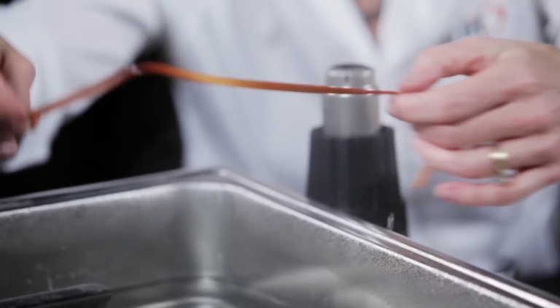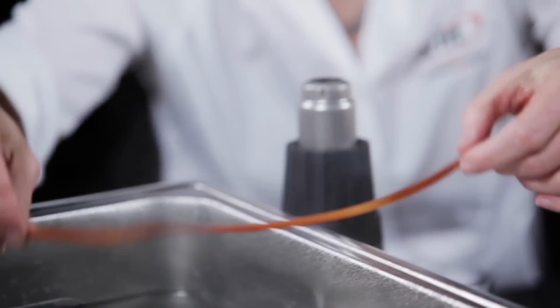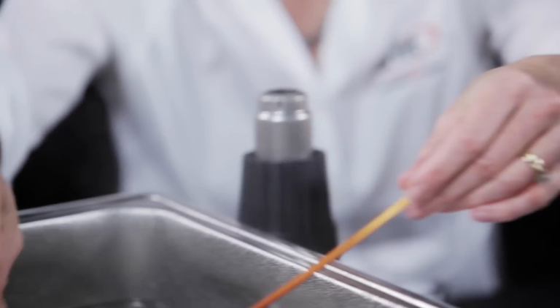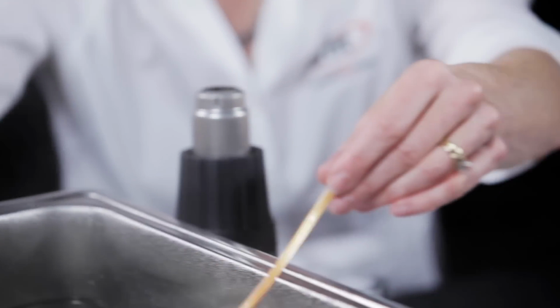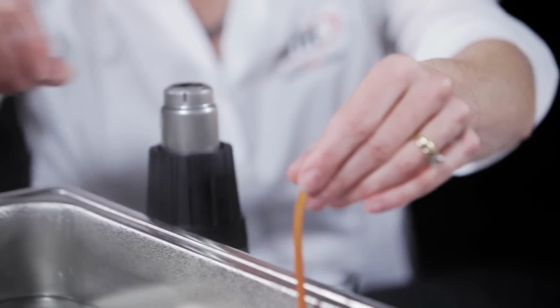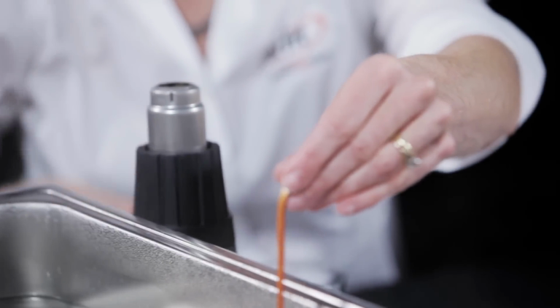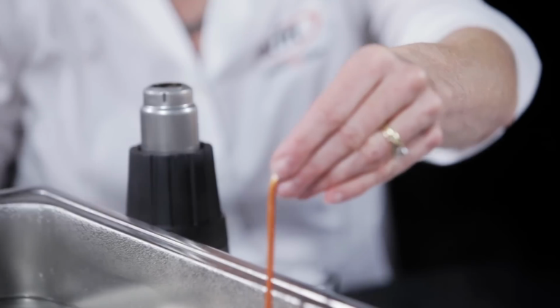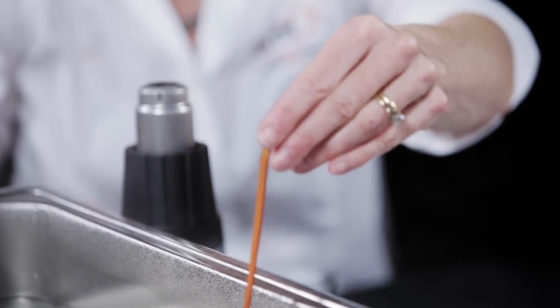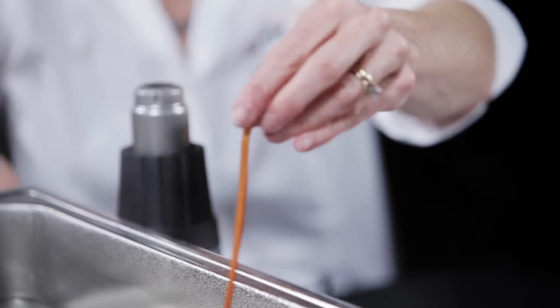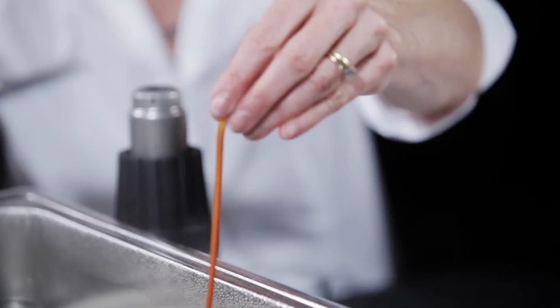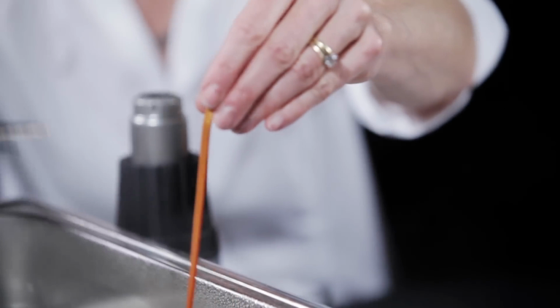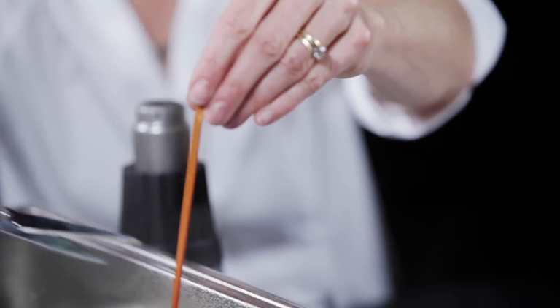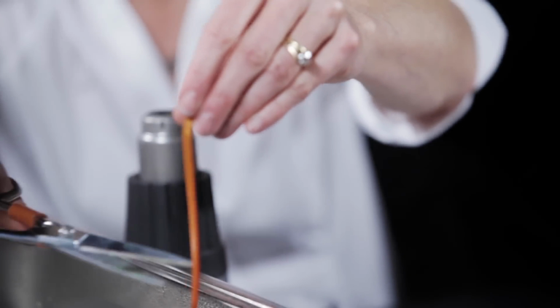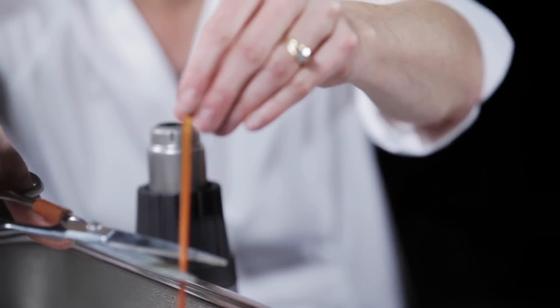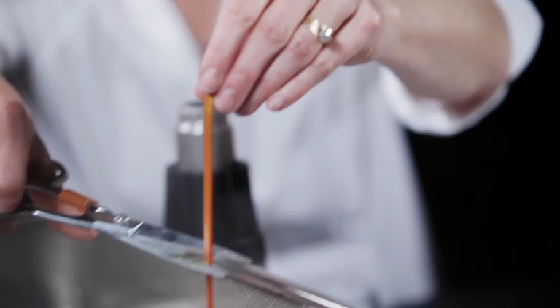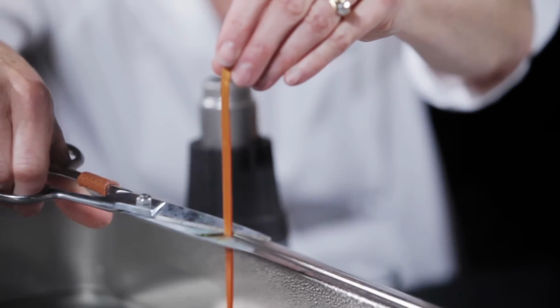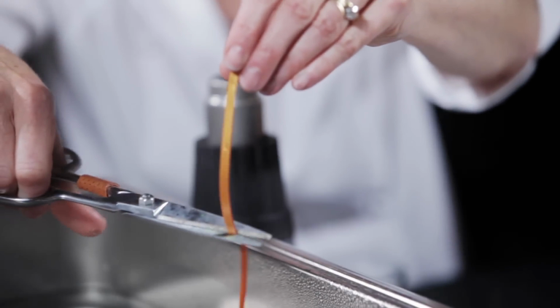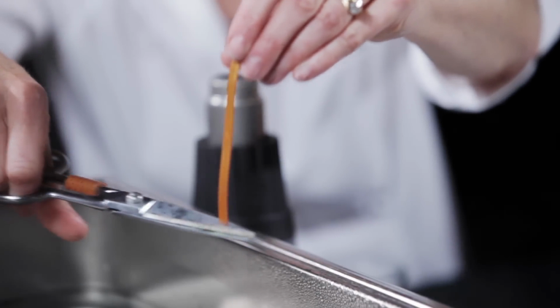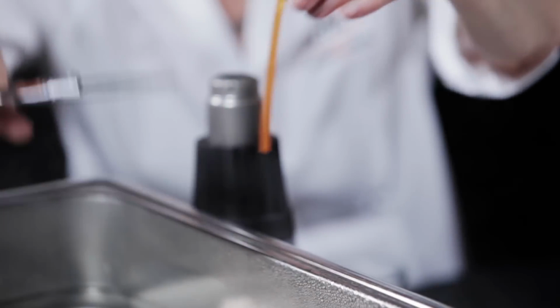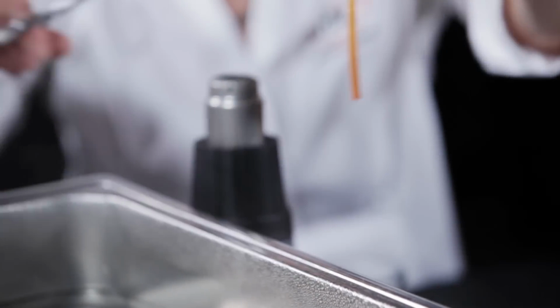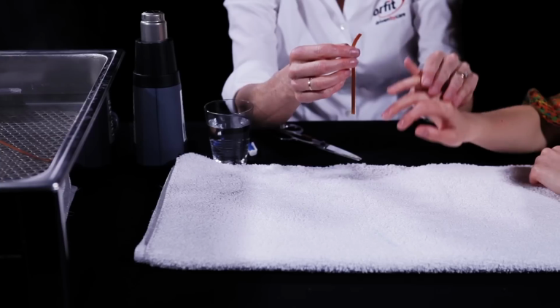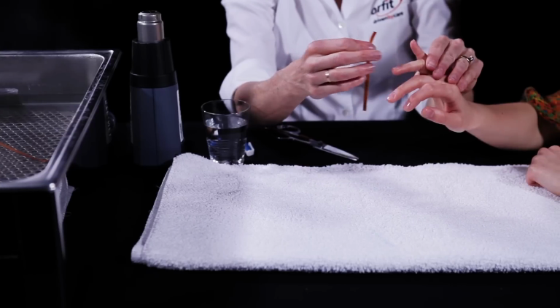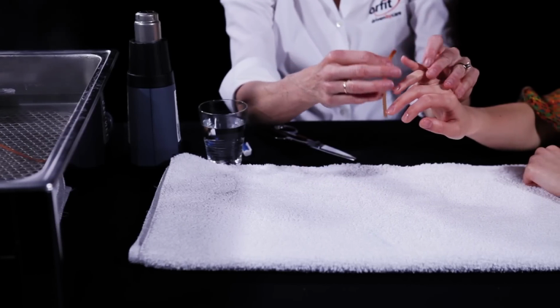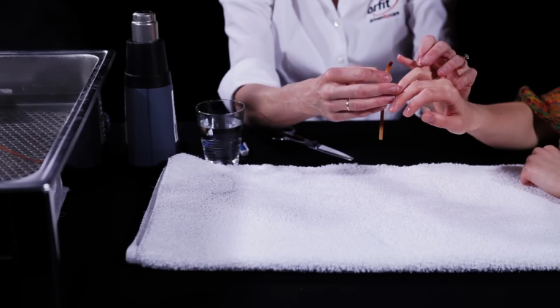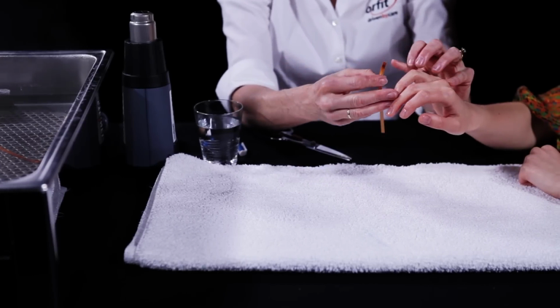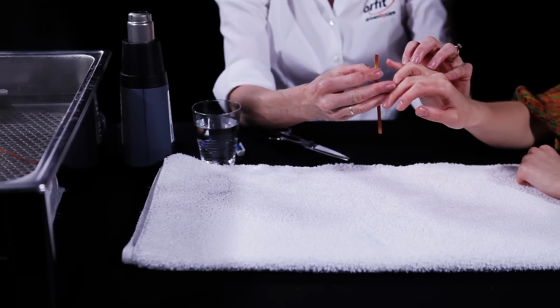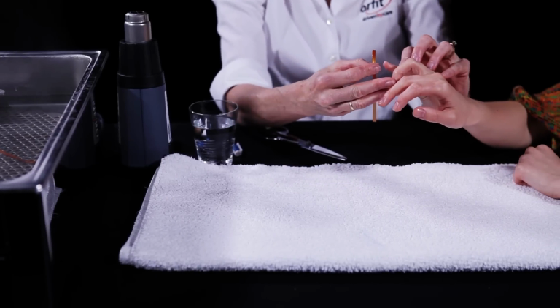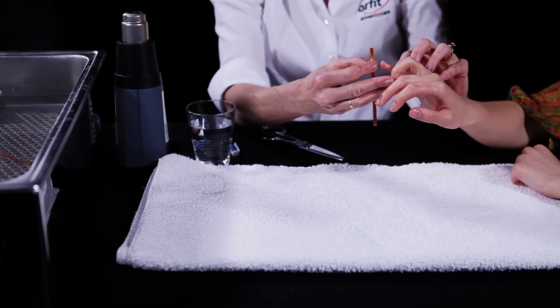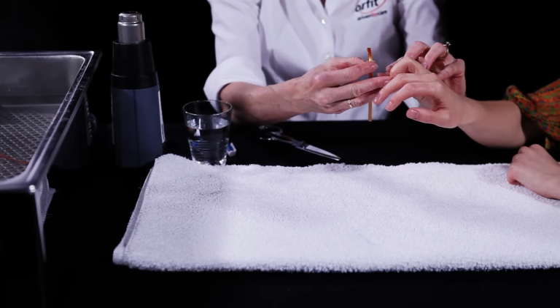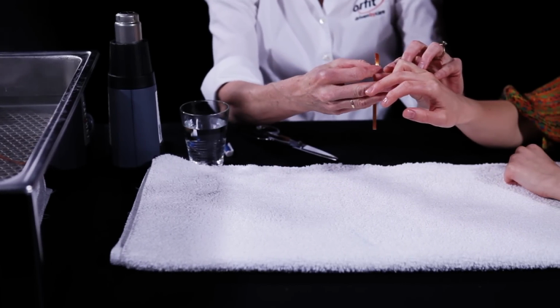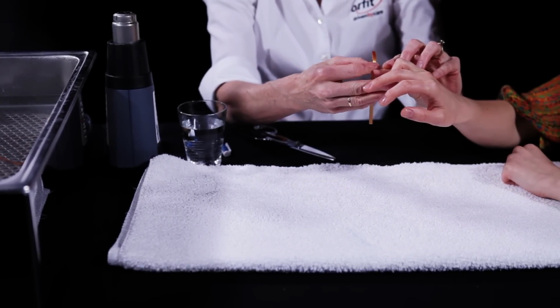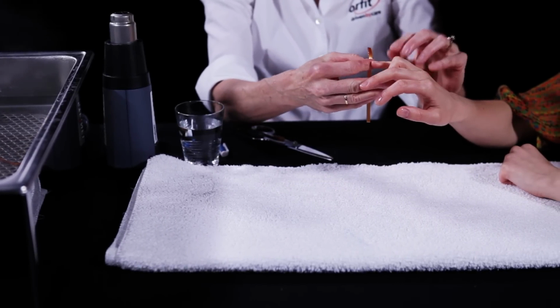The patient can be seated with the elbow supported on the table. The finger being splinted should rest in full flexion.